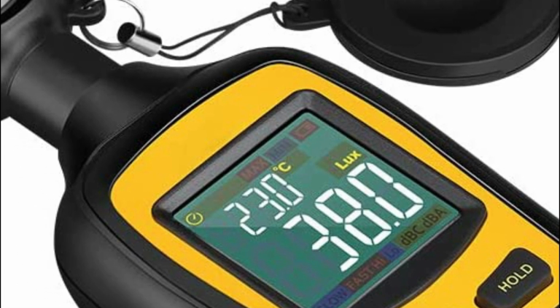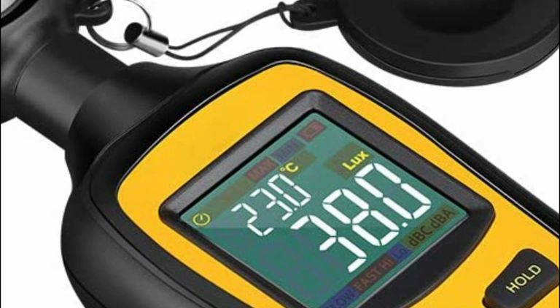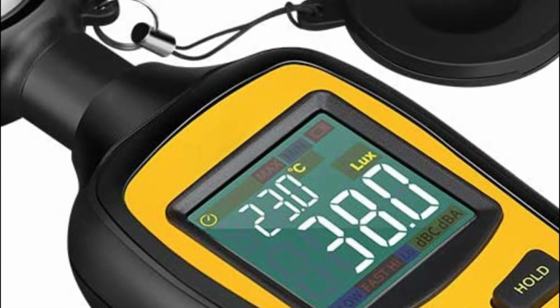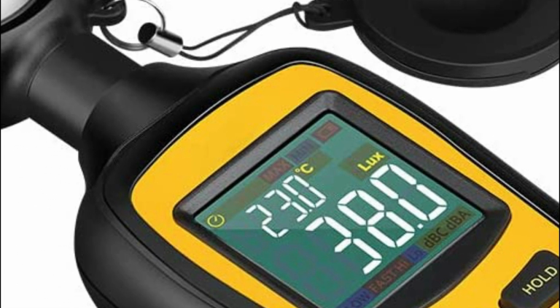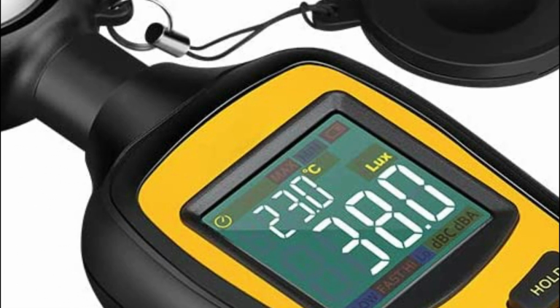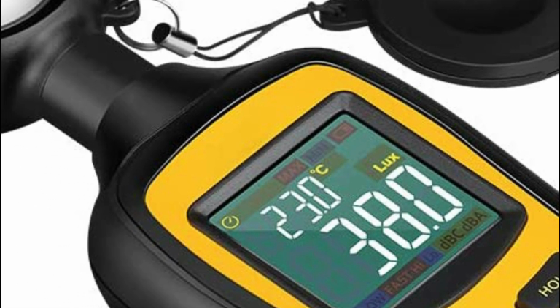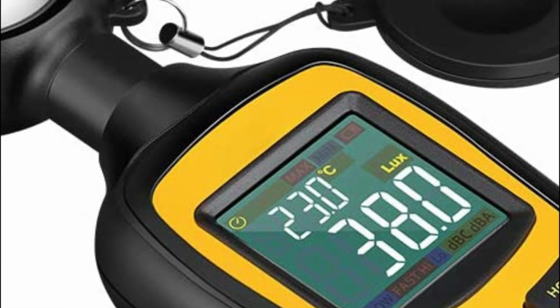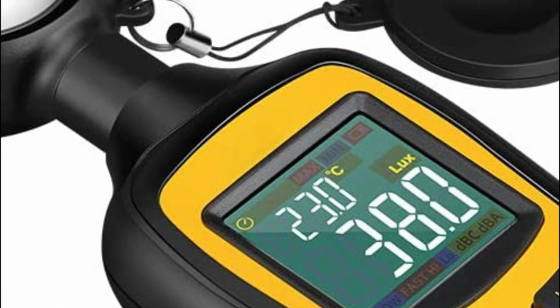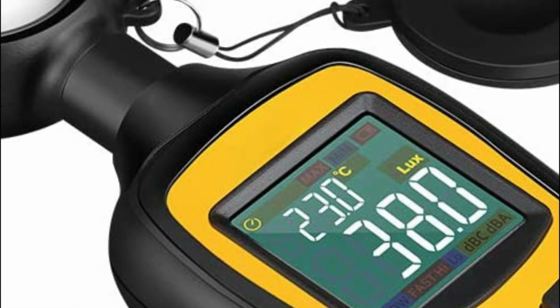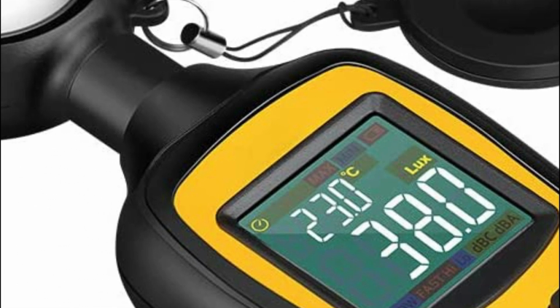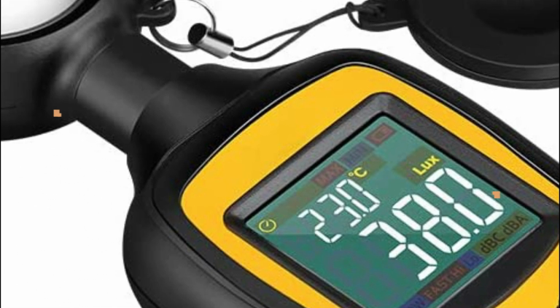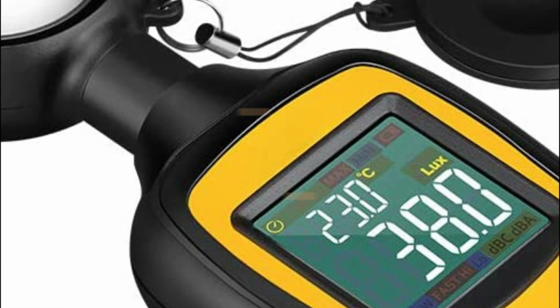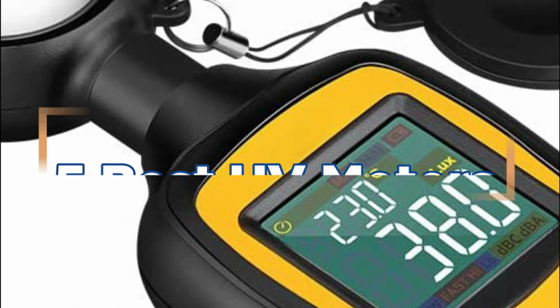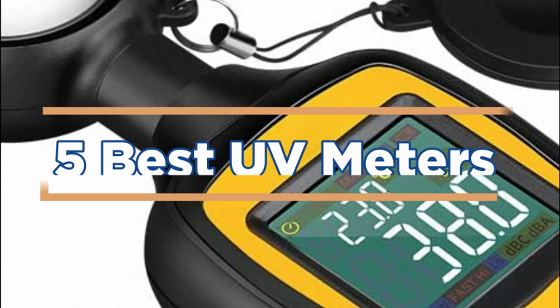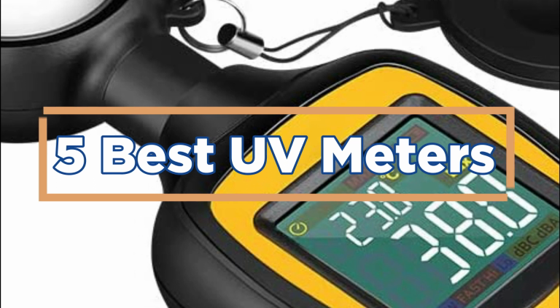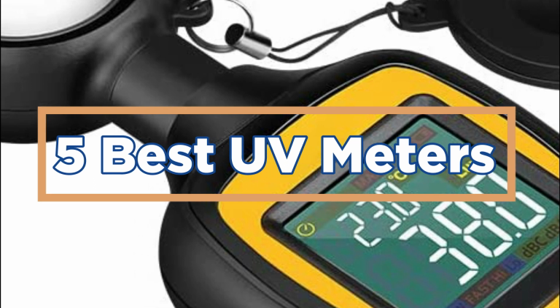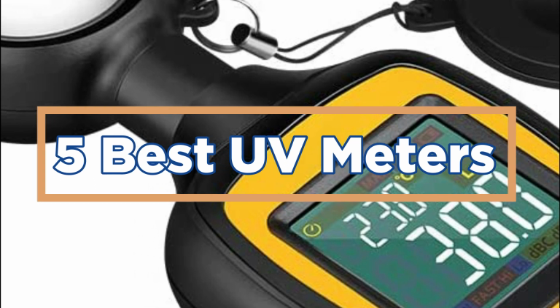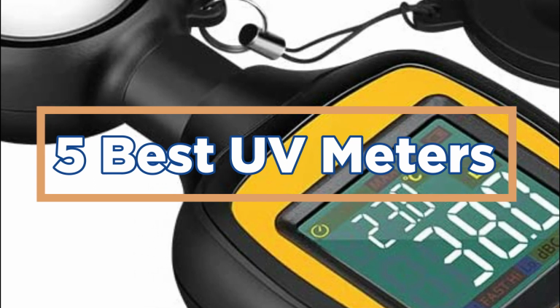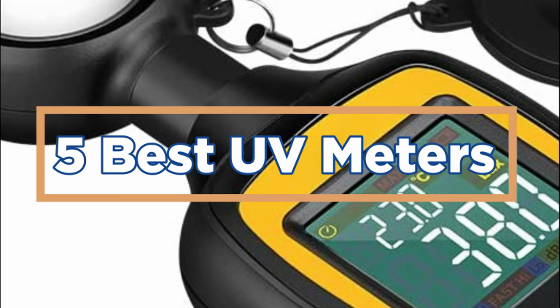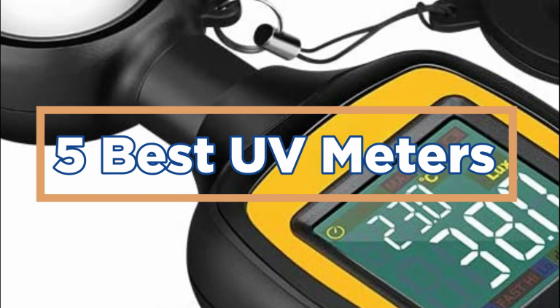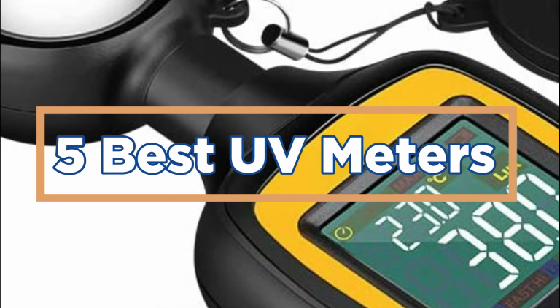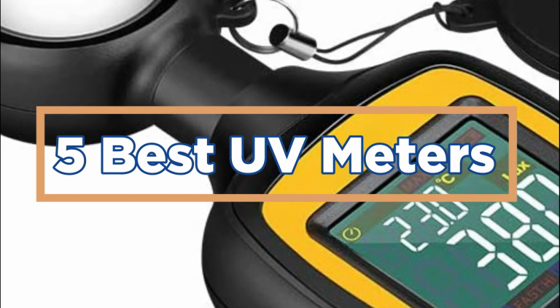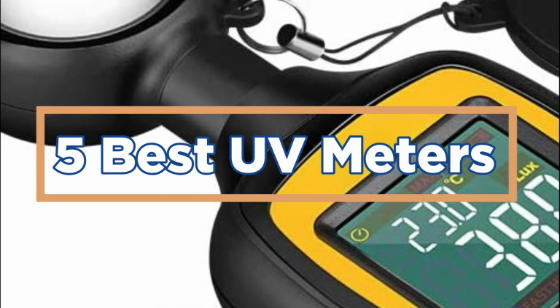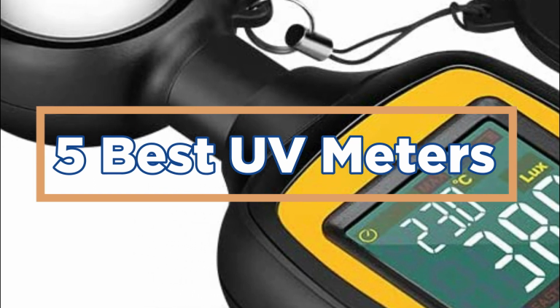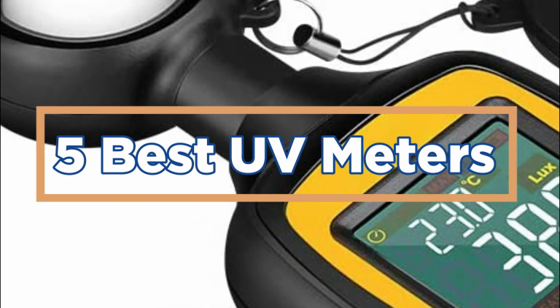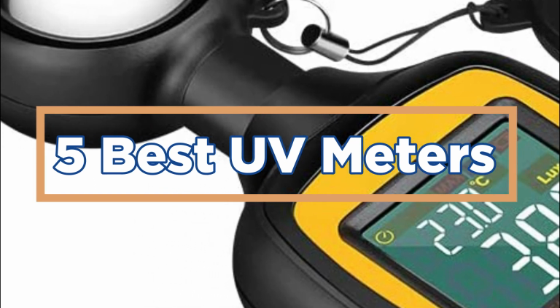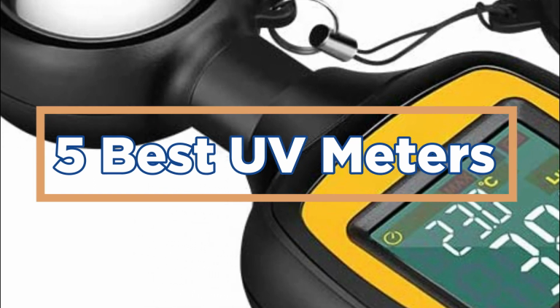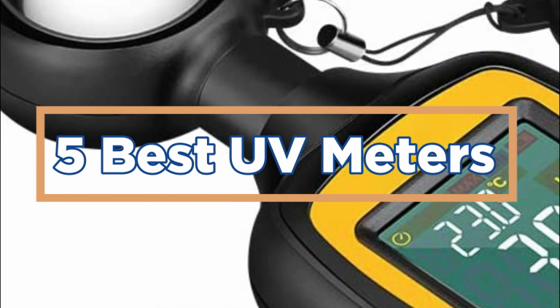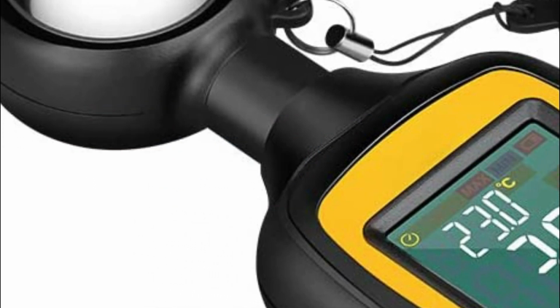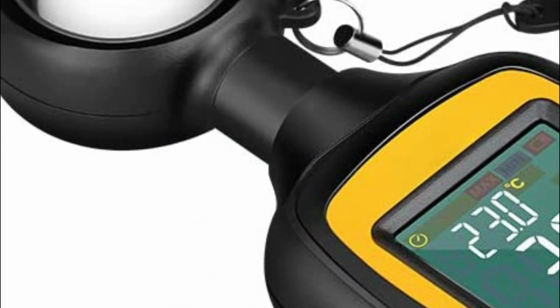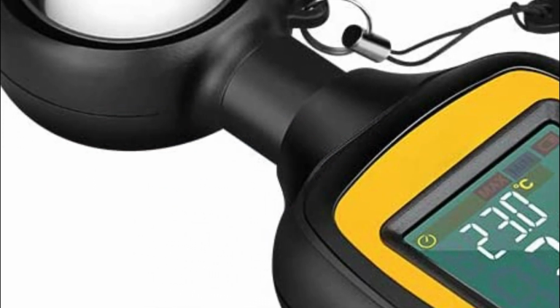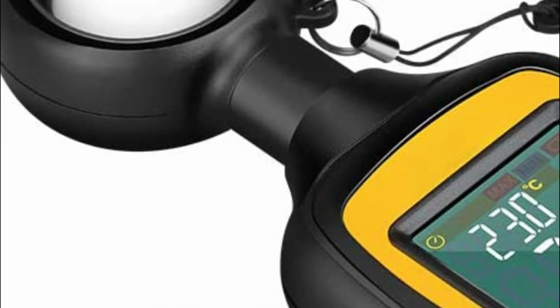In today's video, we will show you the top 5 best UV meters. So, let's get started.